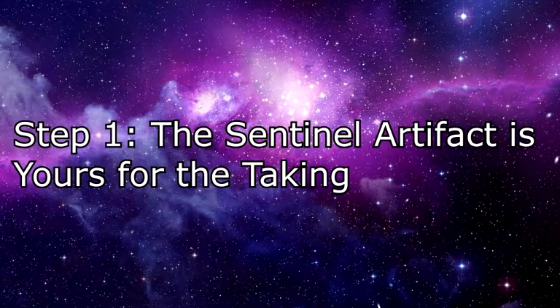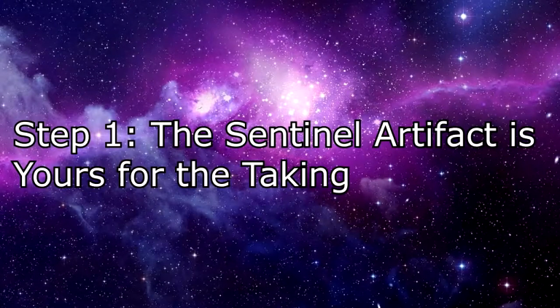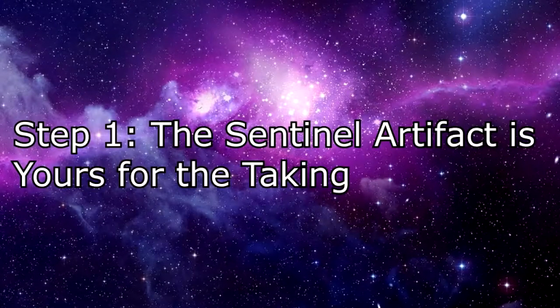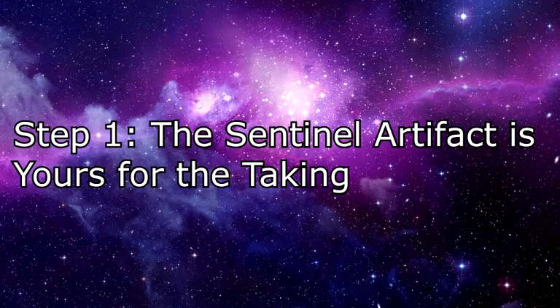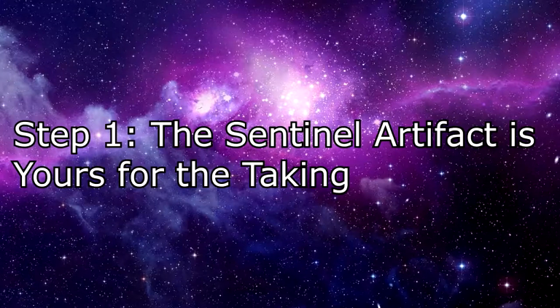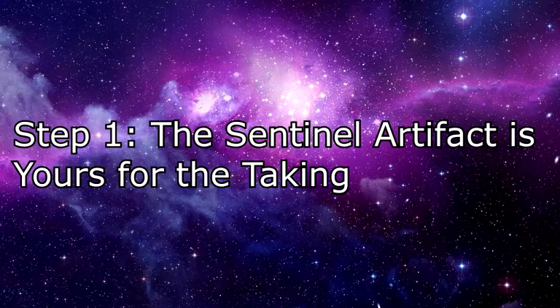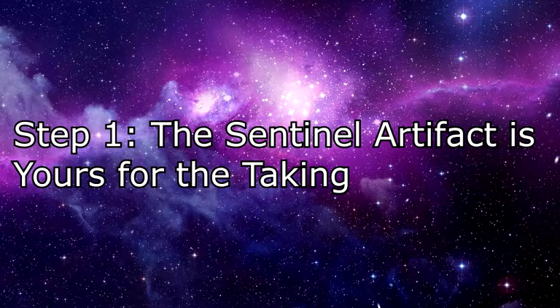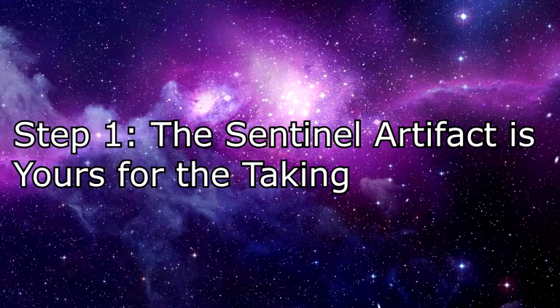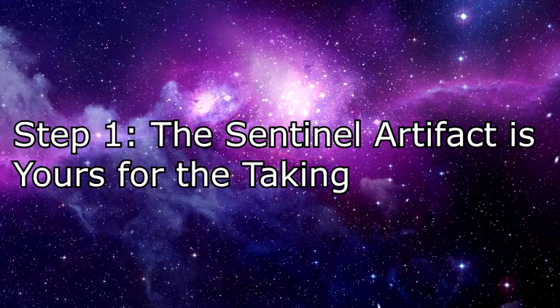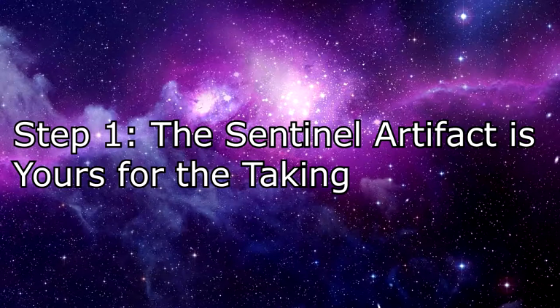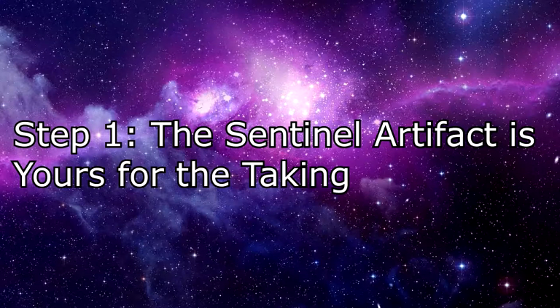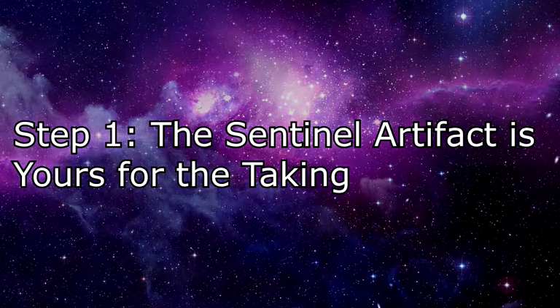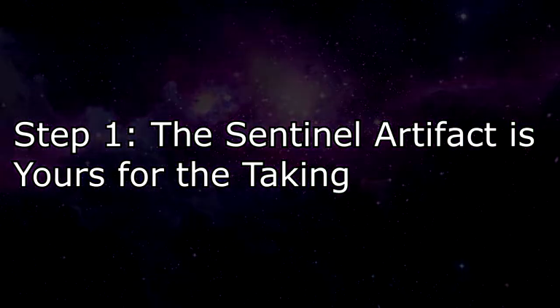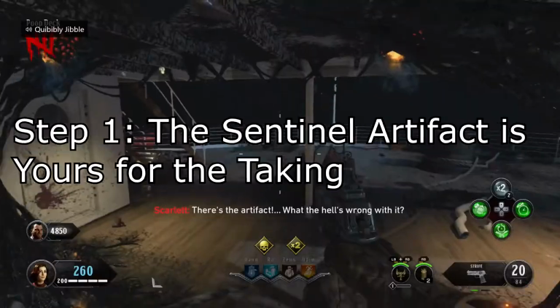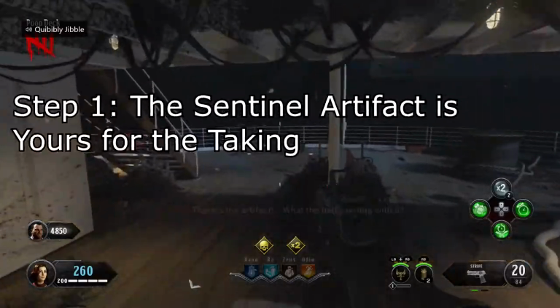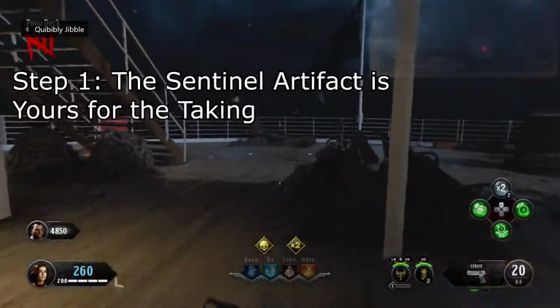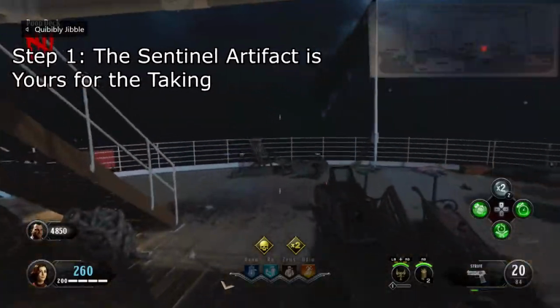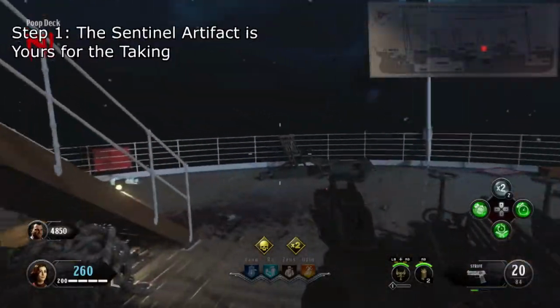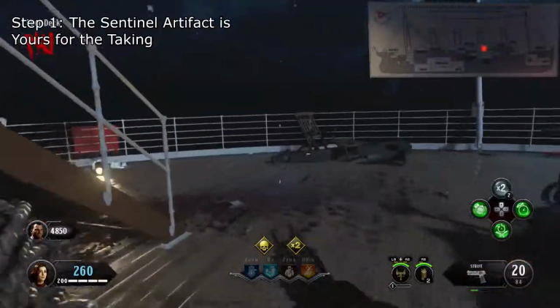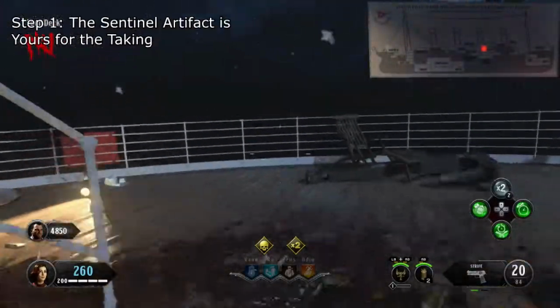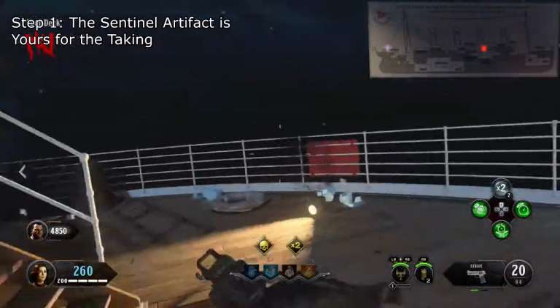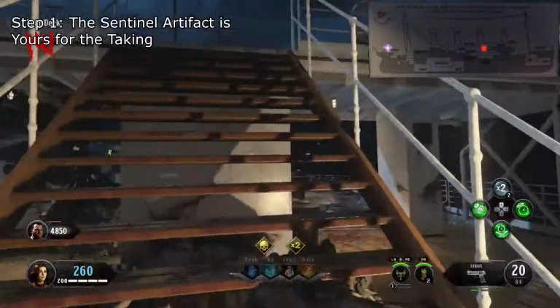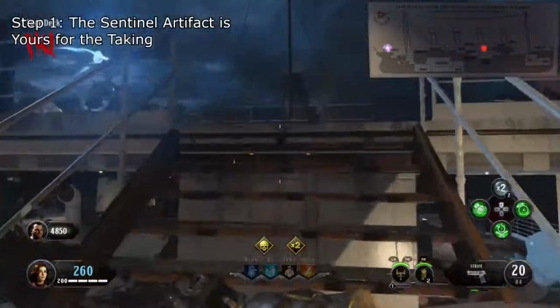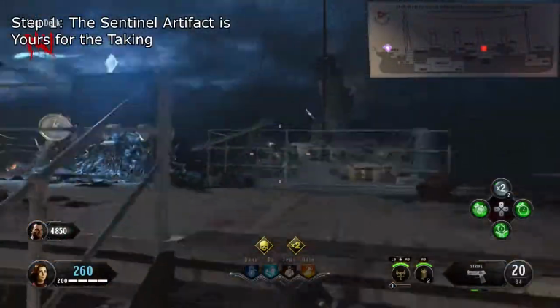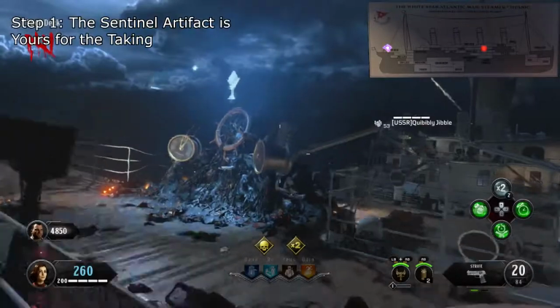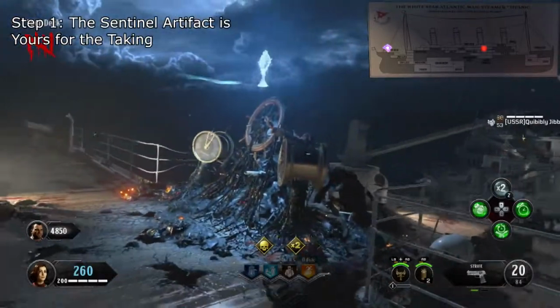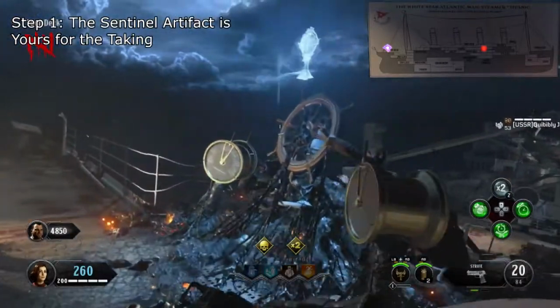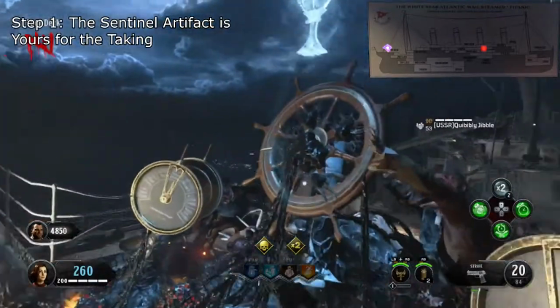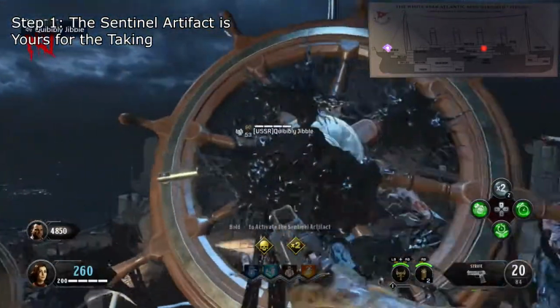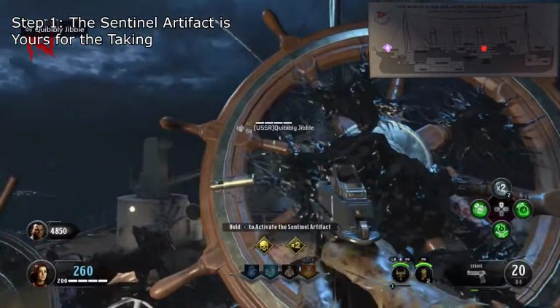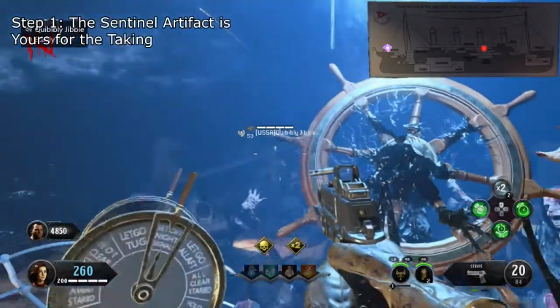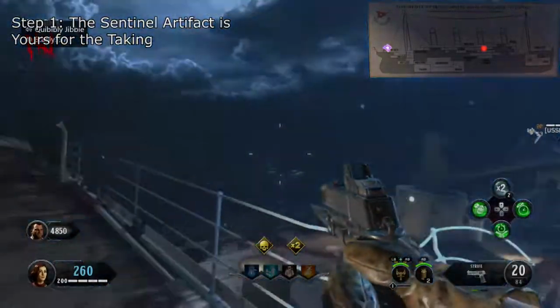Step 1. The Sentinel Artifact is yours for the taking. To complete this step, you simply need to get to the other side of the ship and claim the Sentinel Artifact.